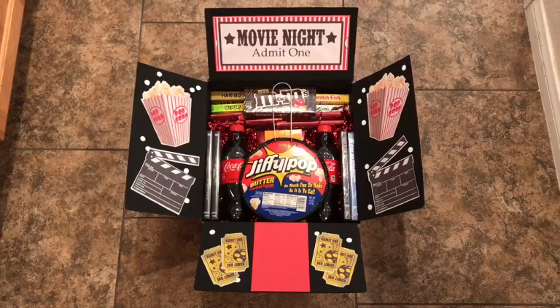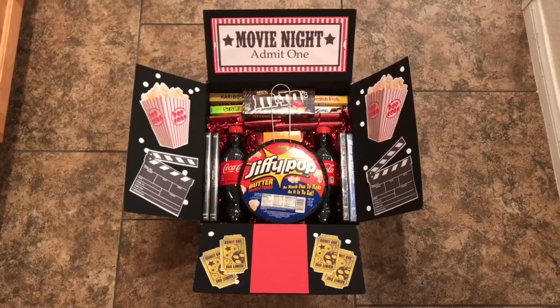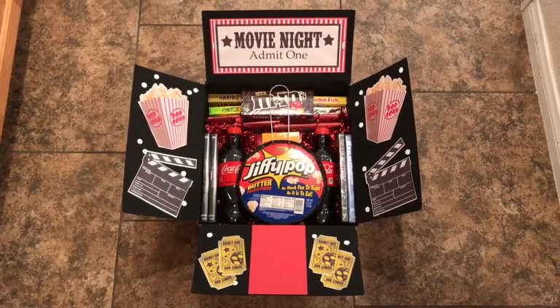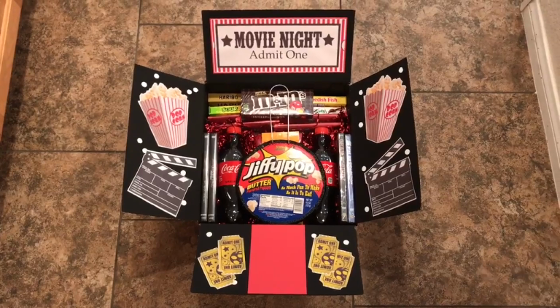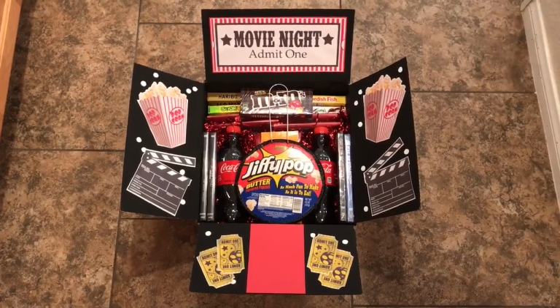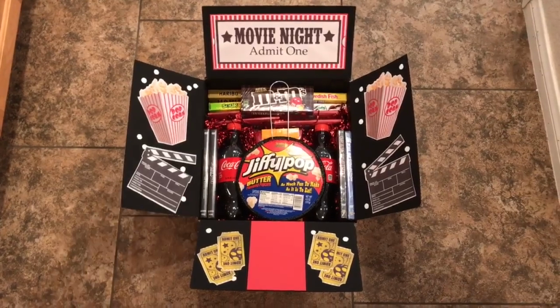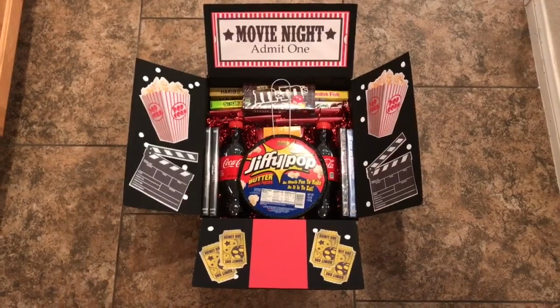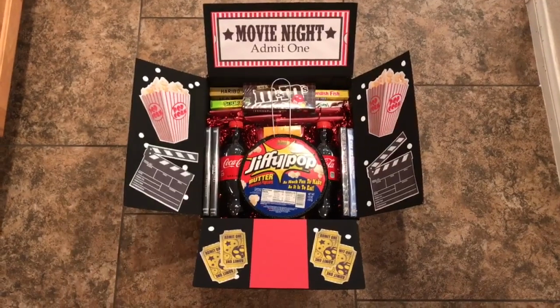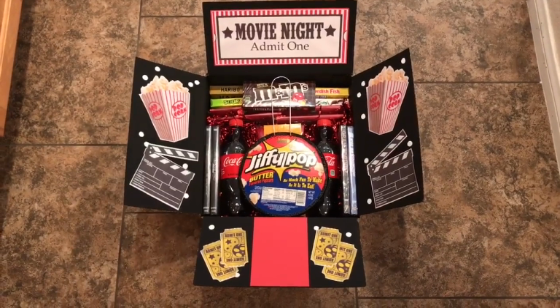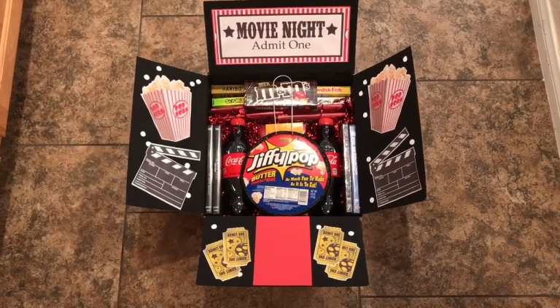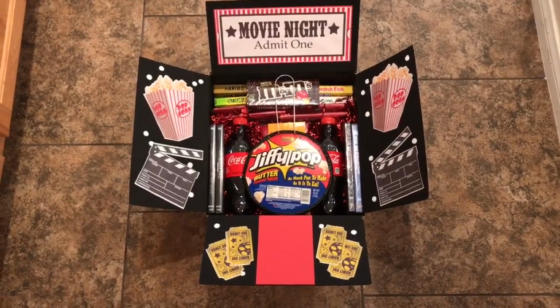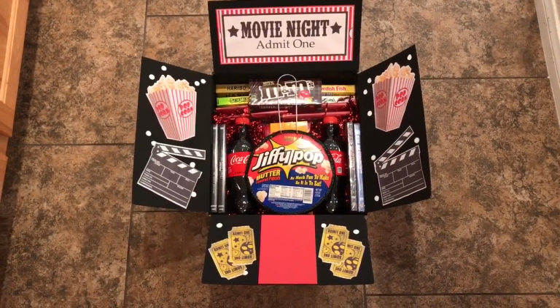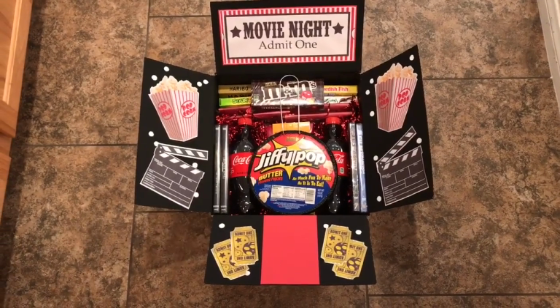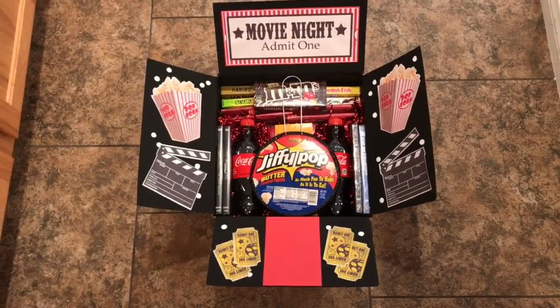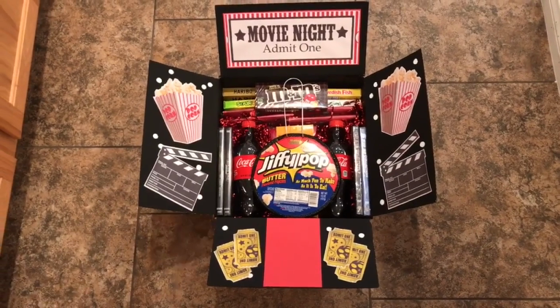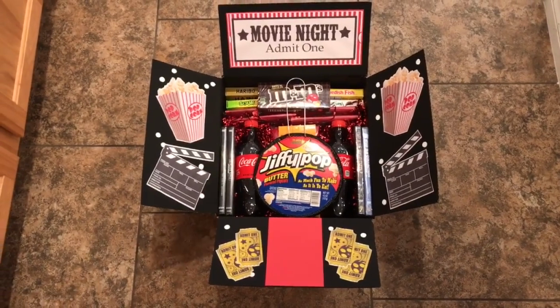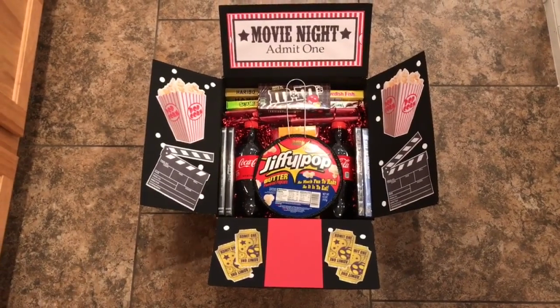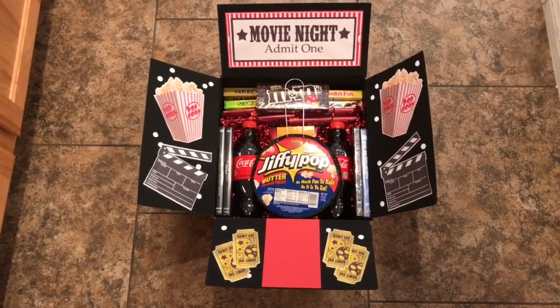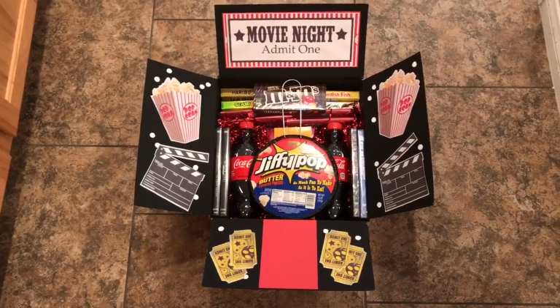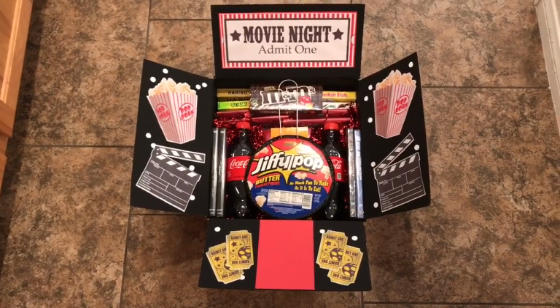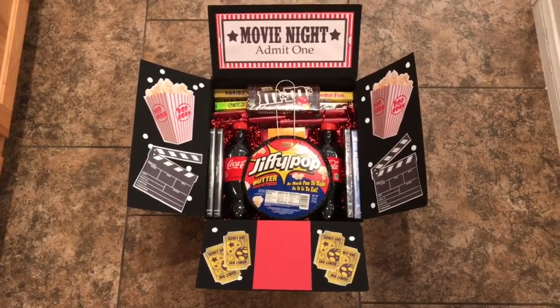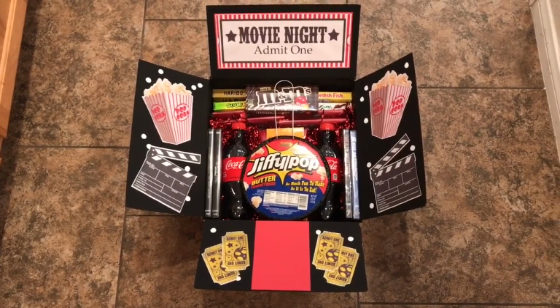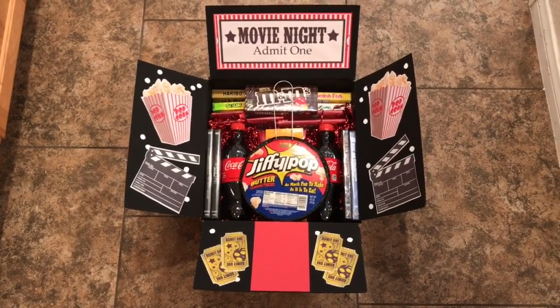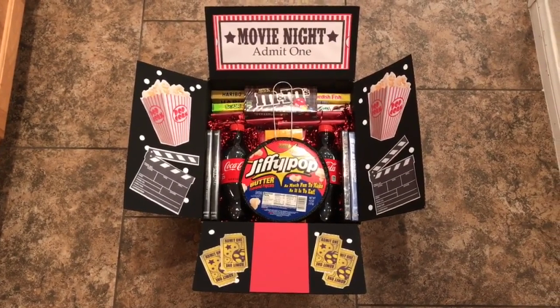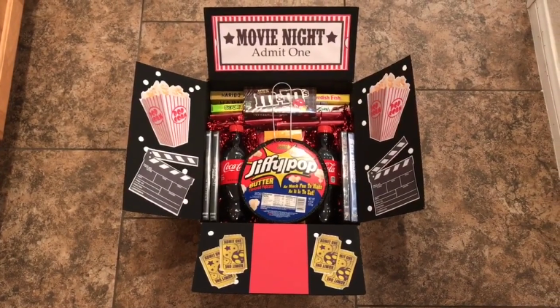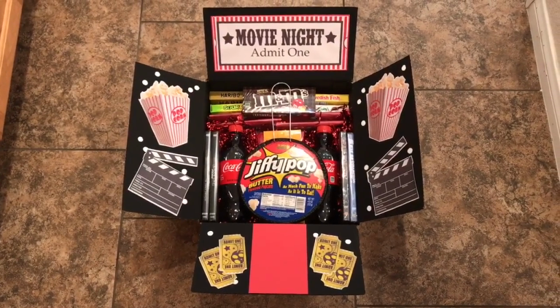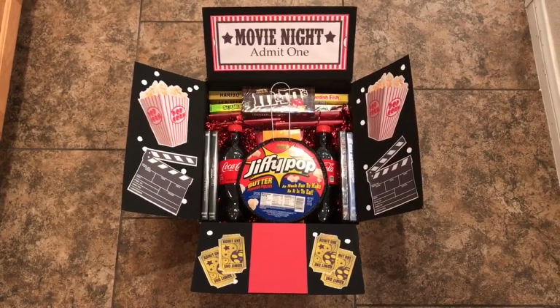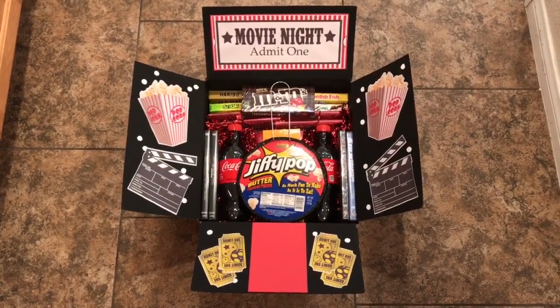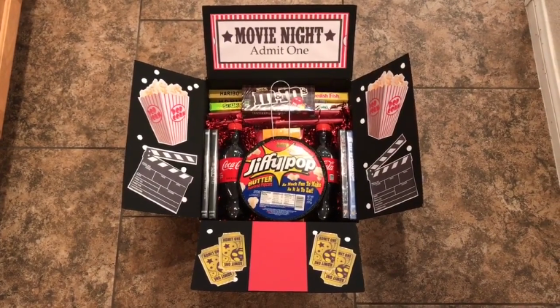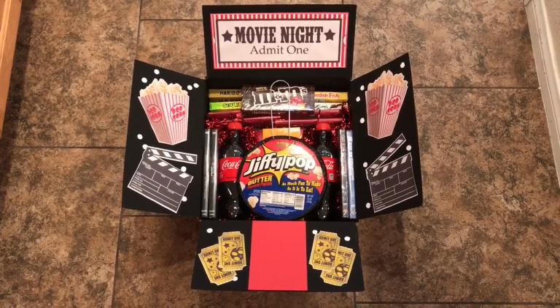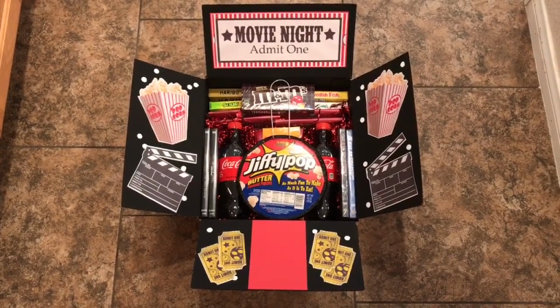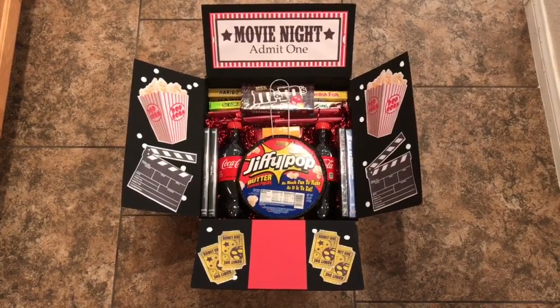Hey guys, so I thought I would do a quick video on this project that I just finished yesterday.